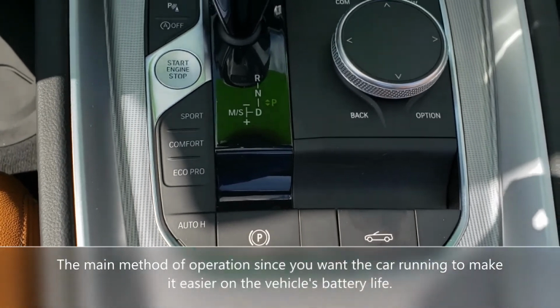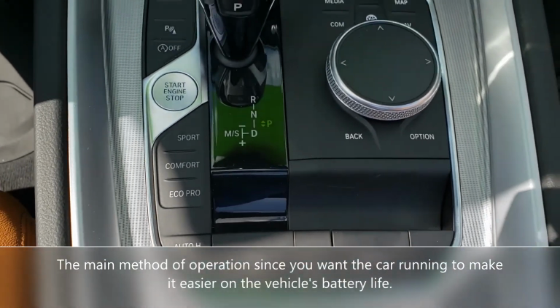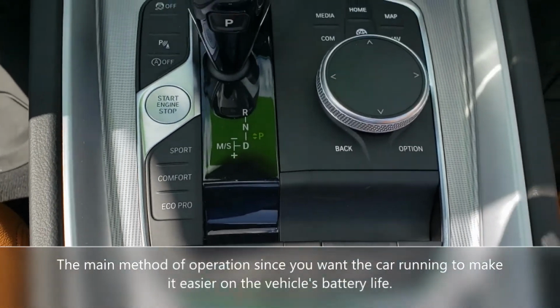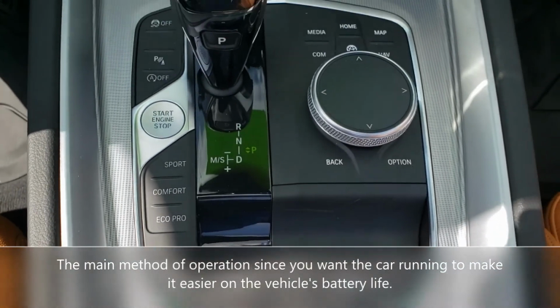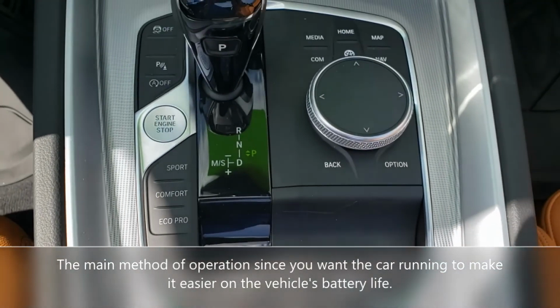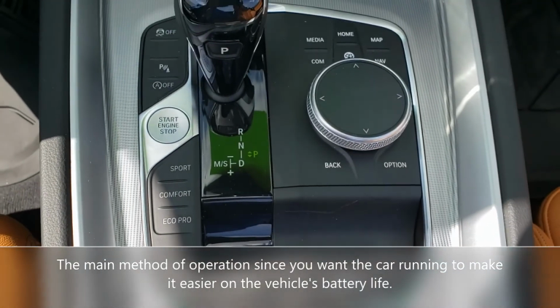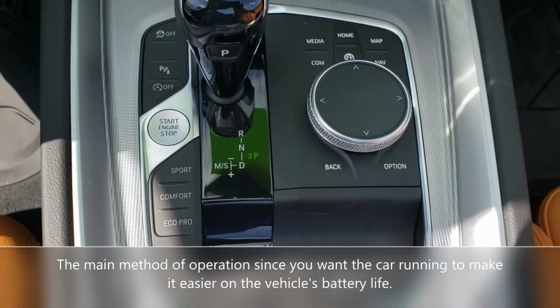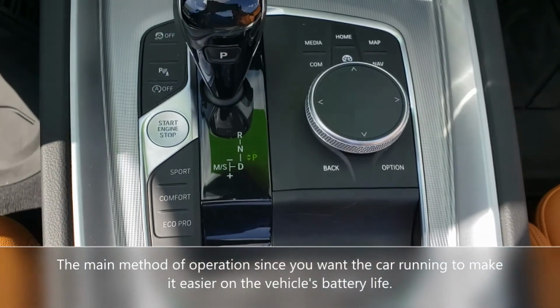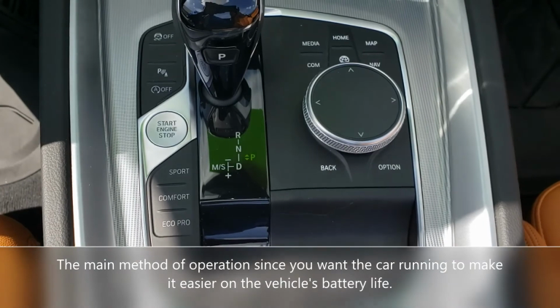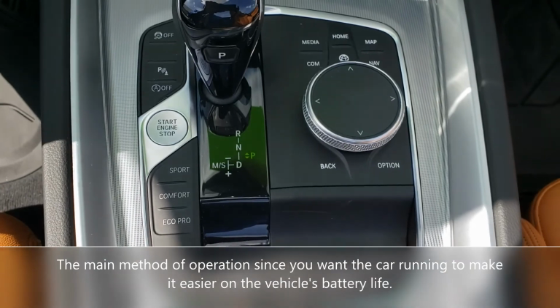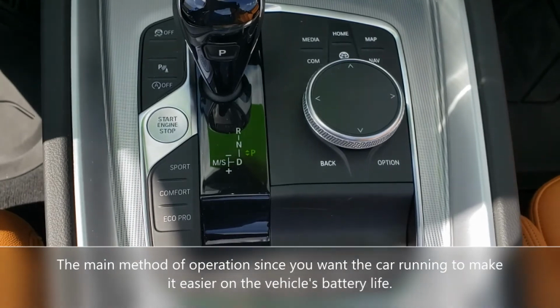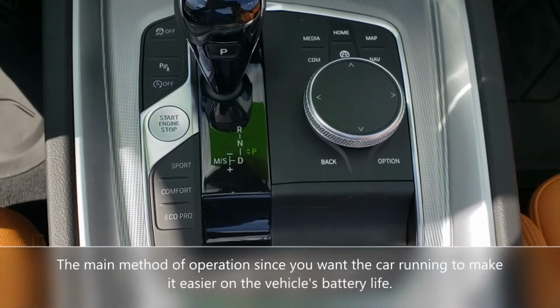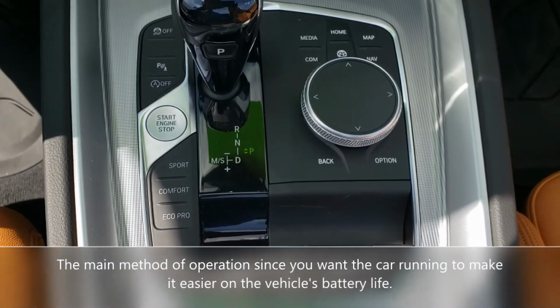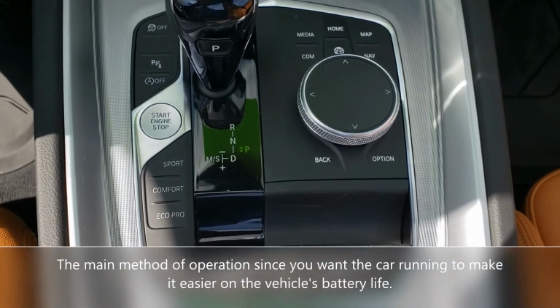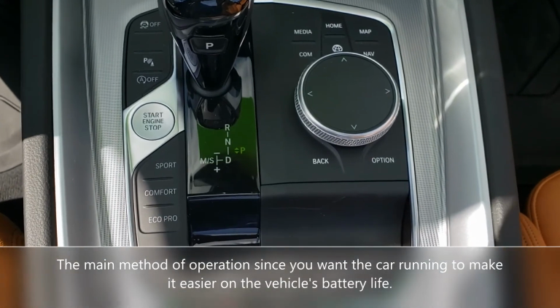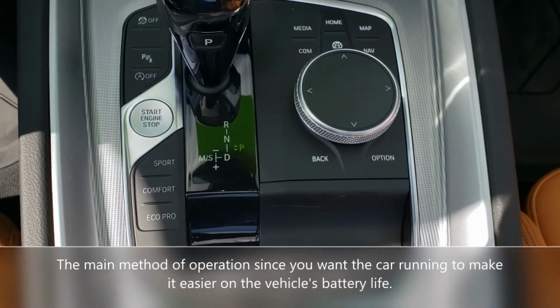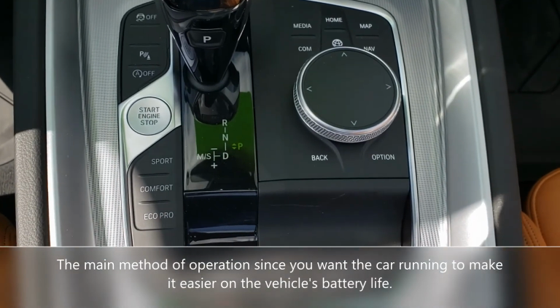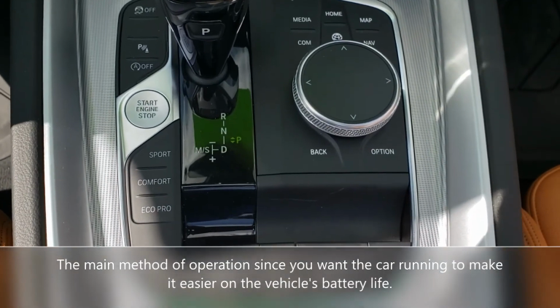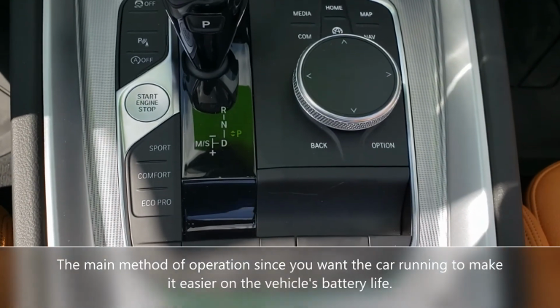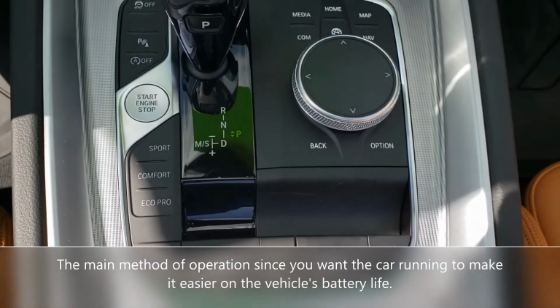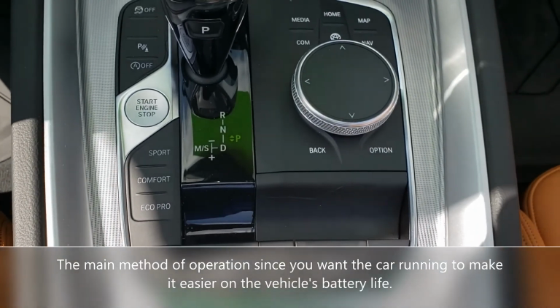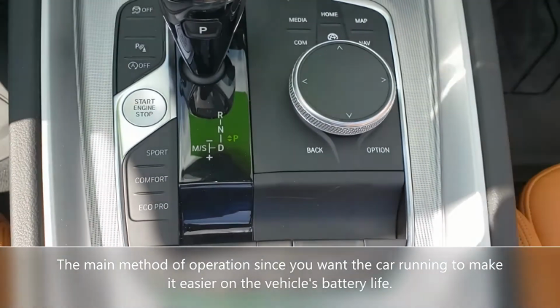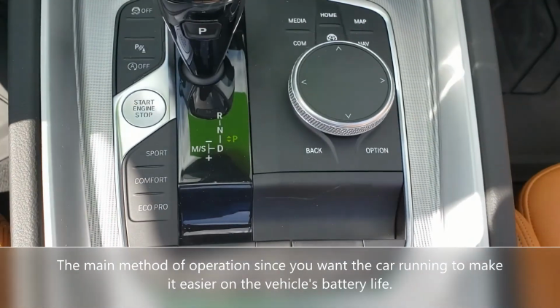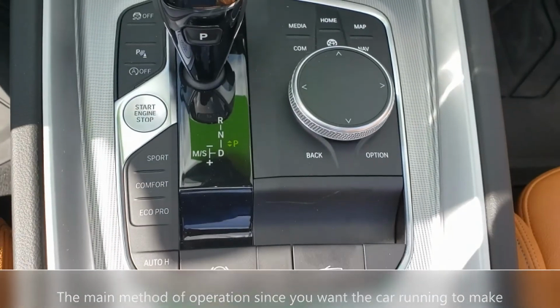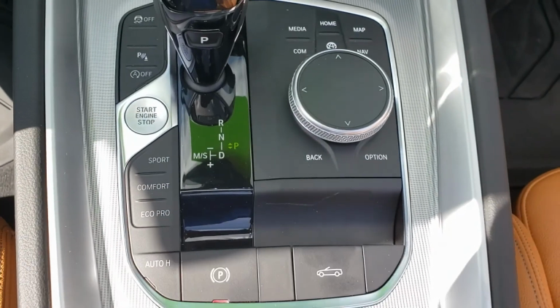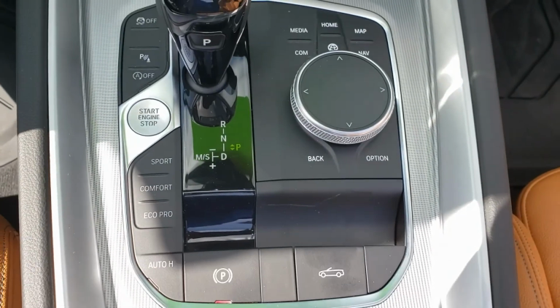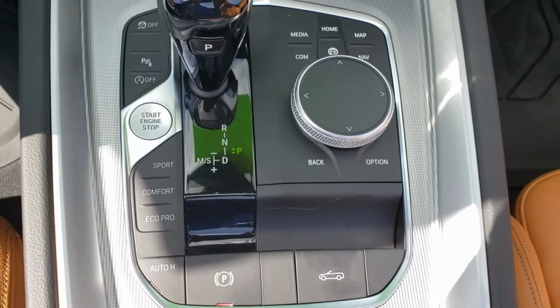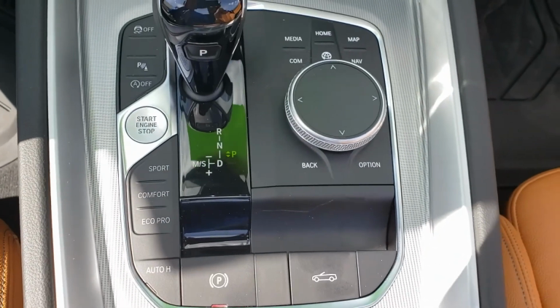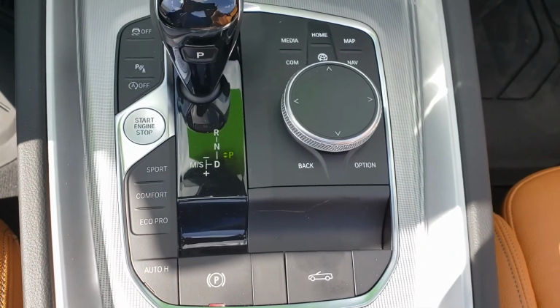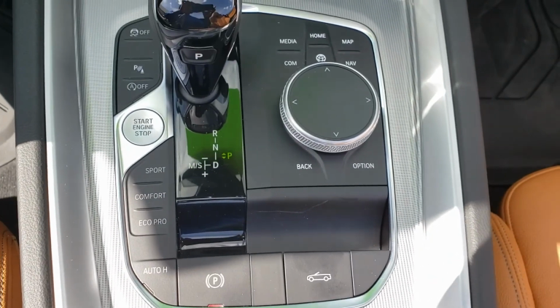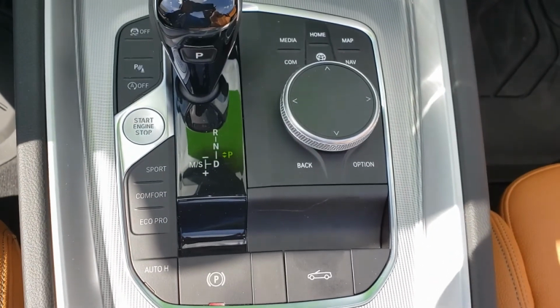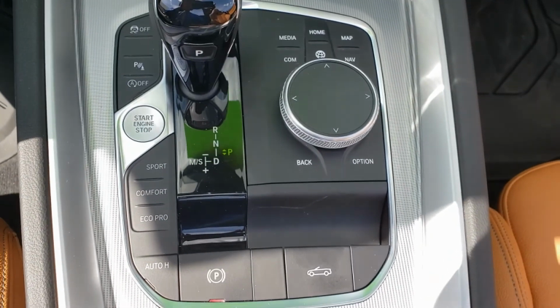This is the interior center console of the Z4 — very familiar.